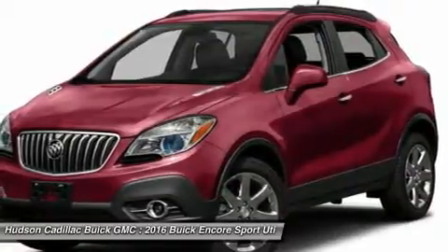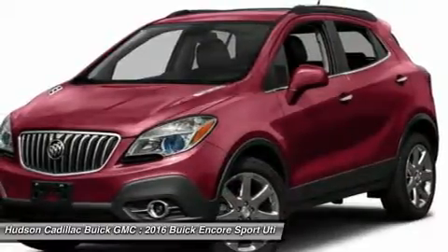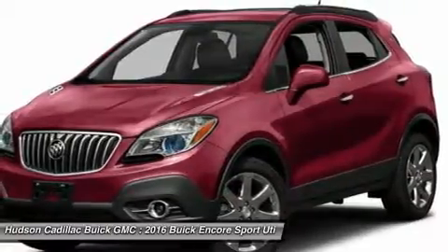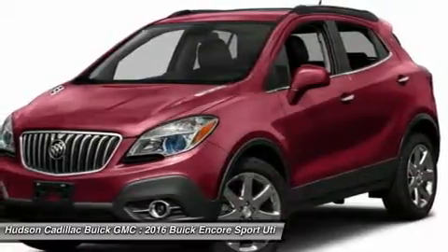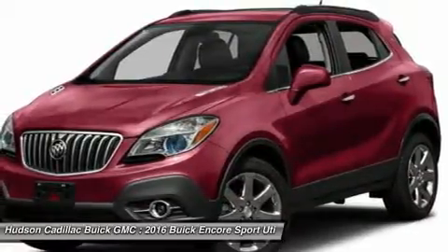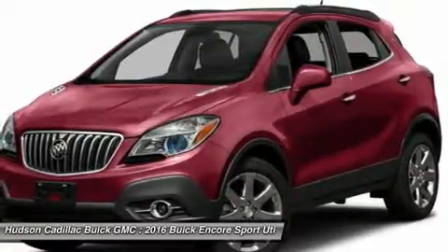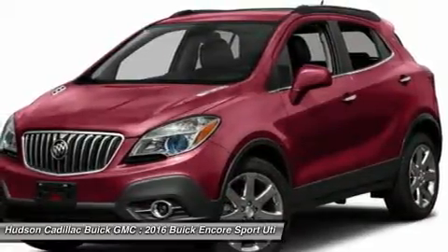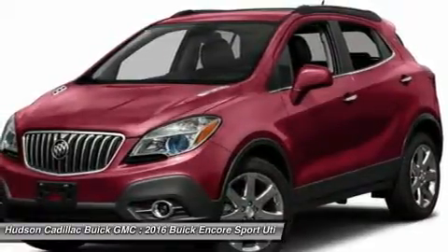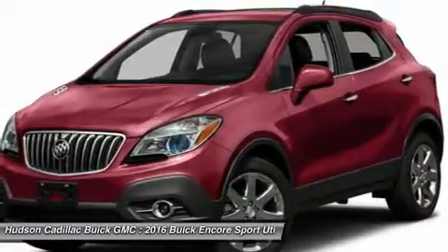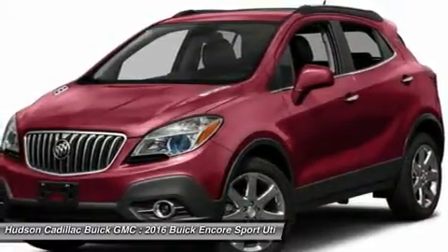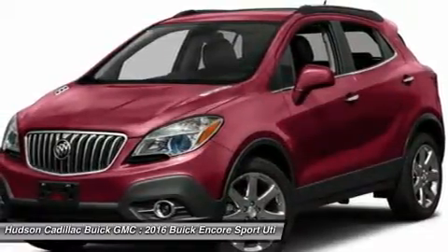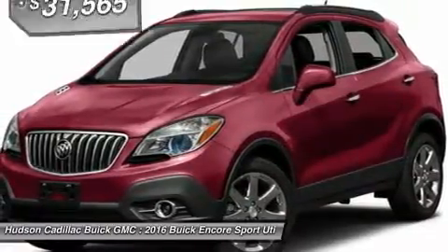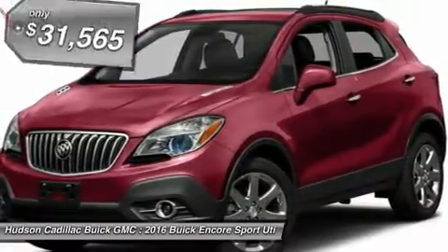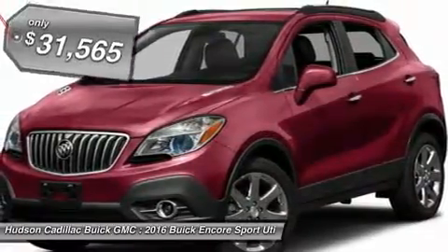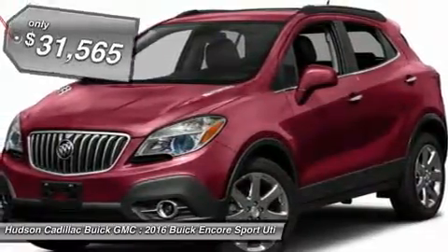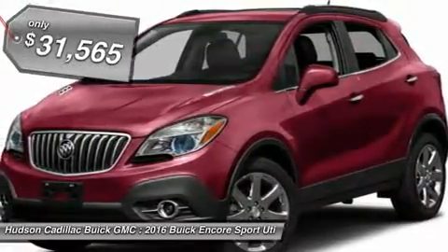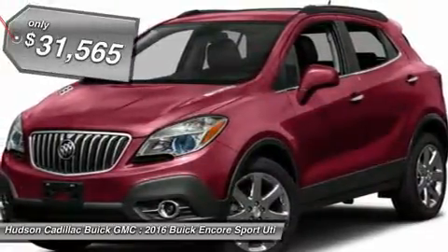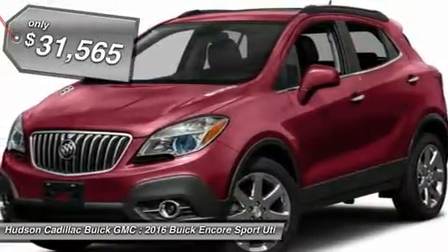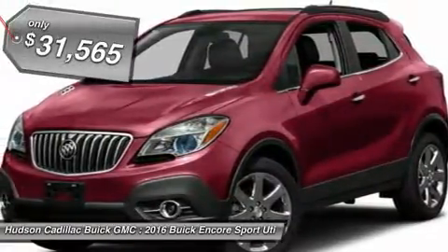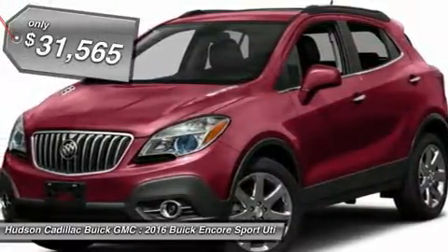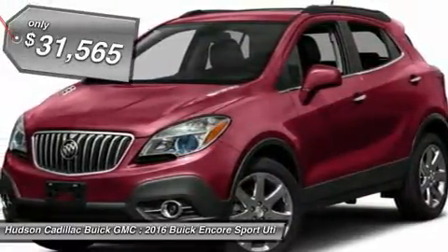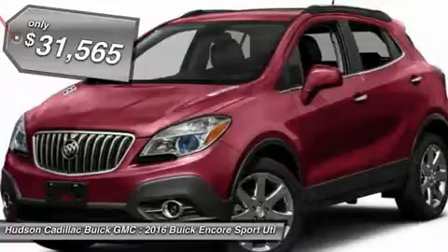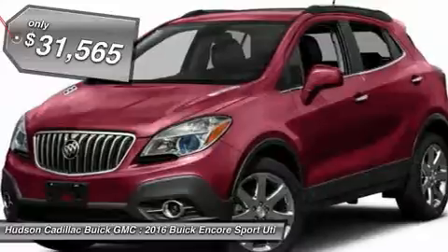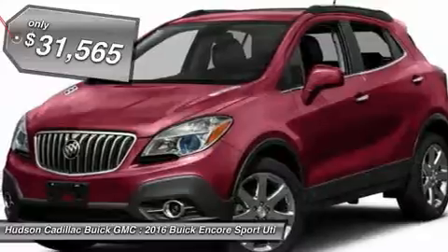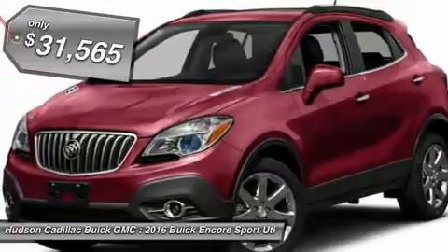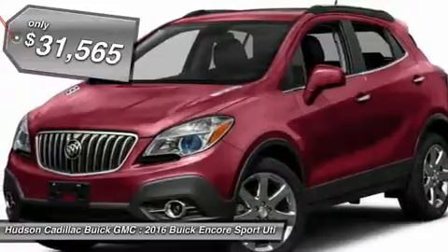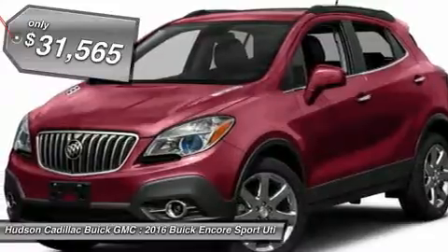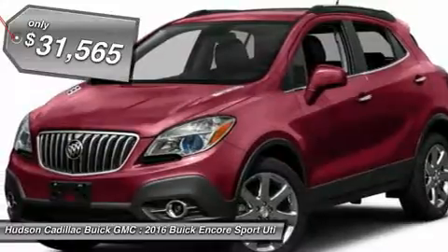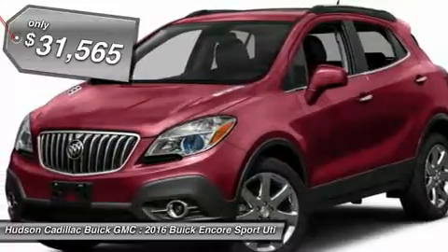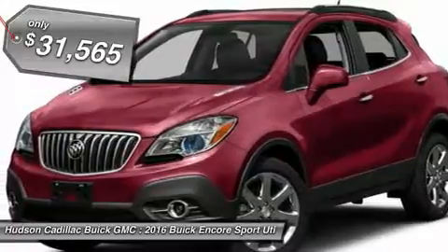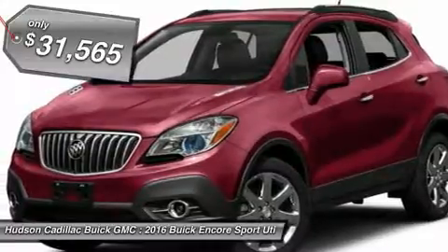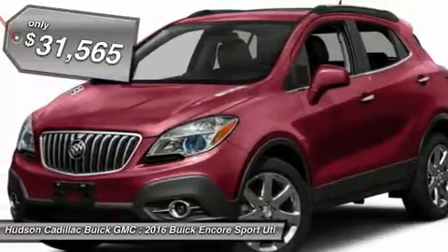Standard features that would make any car owner smile, and is priced below $35,000.